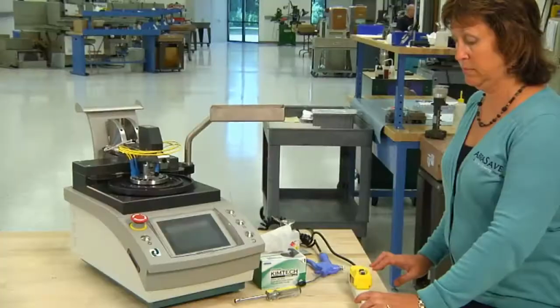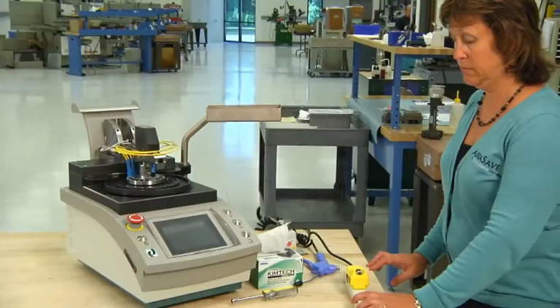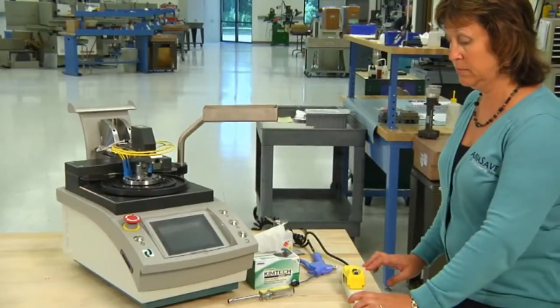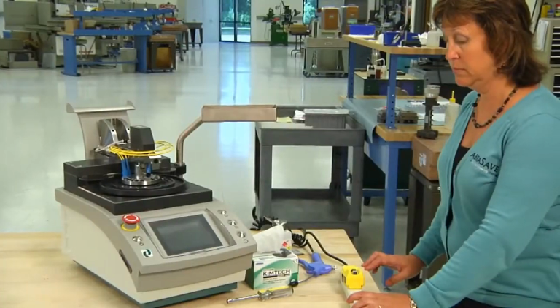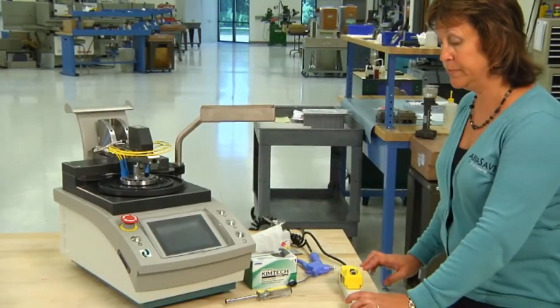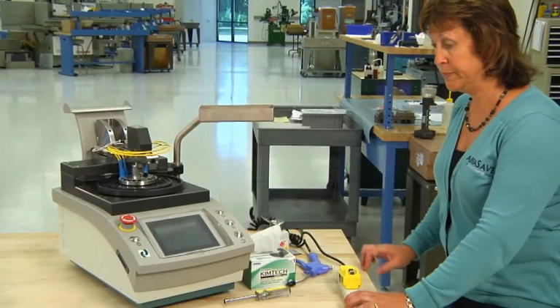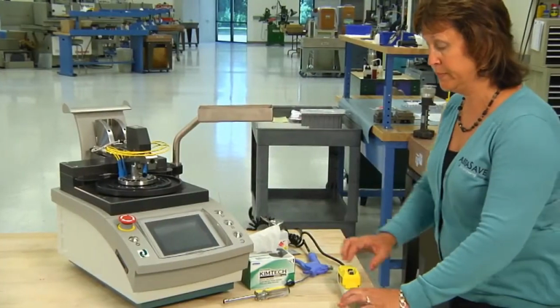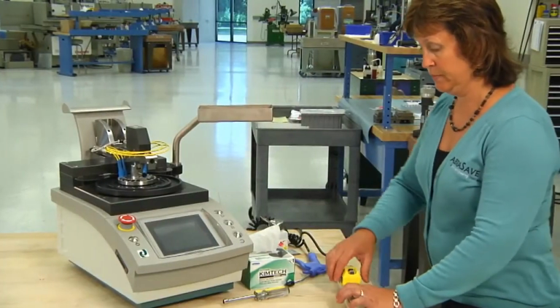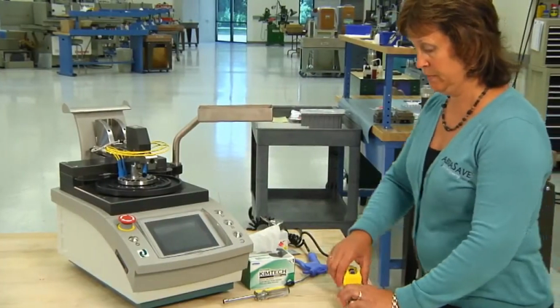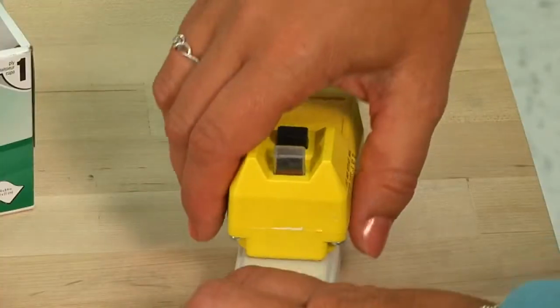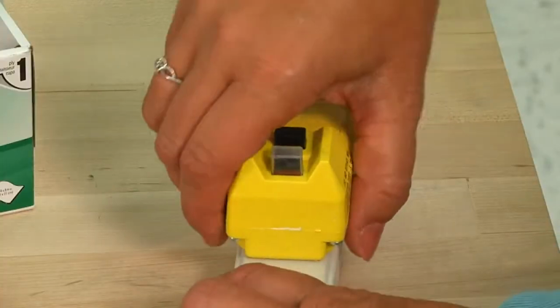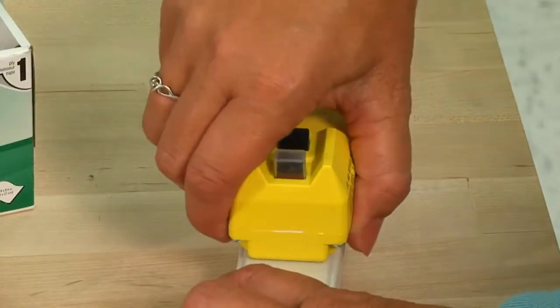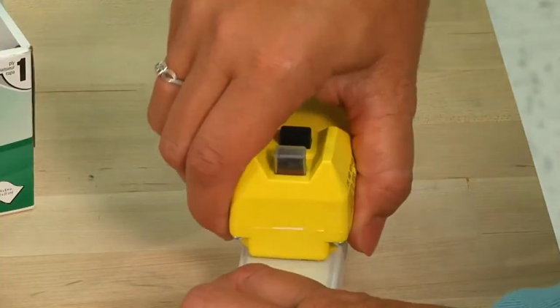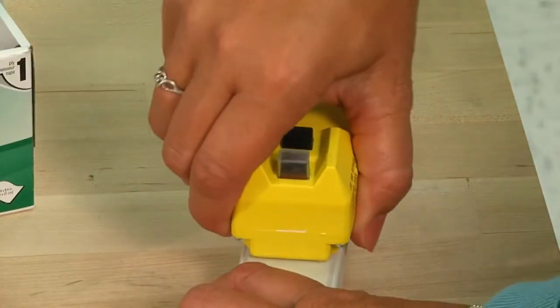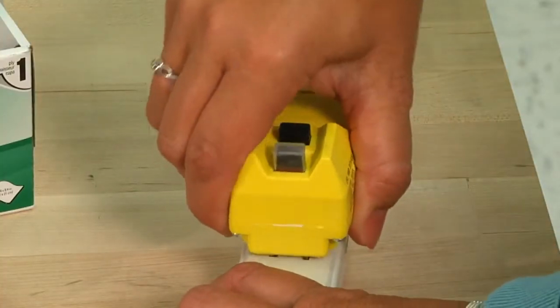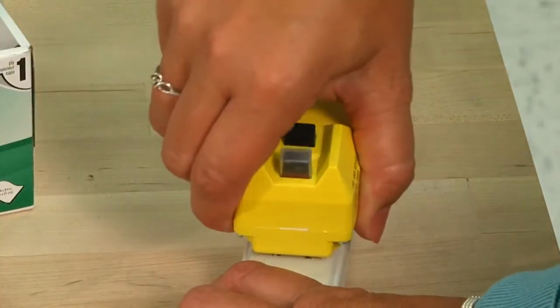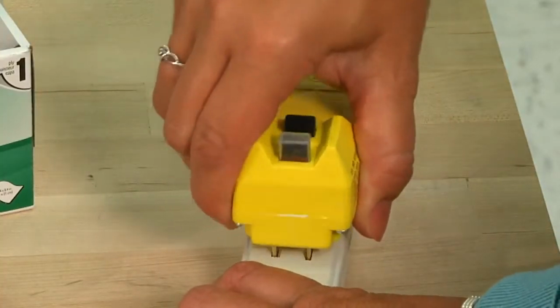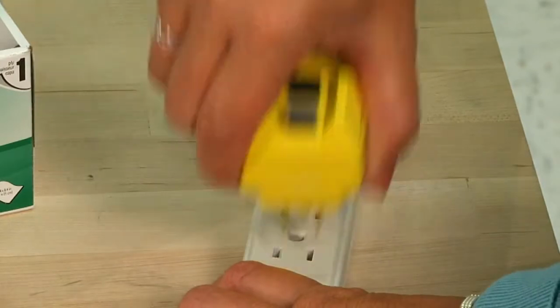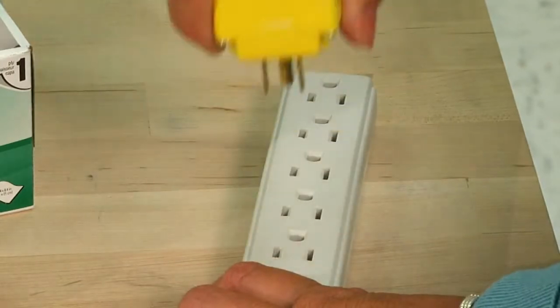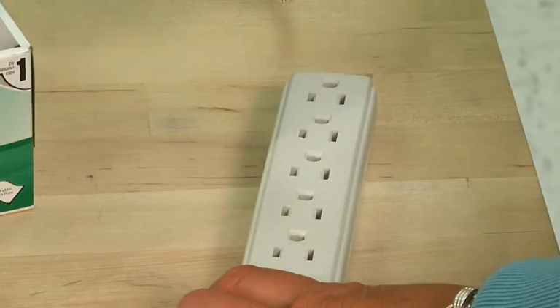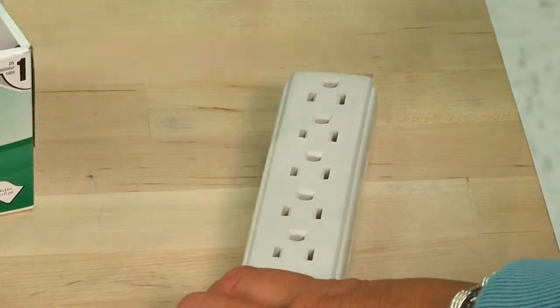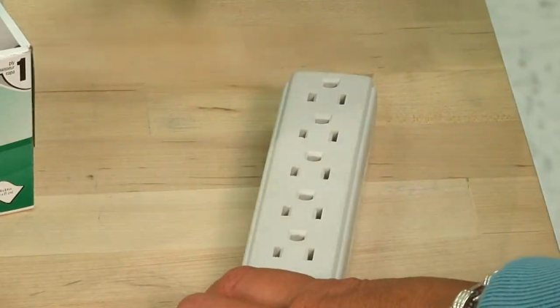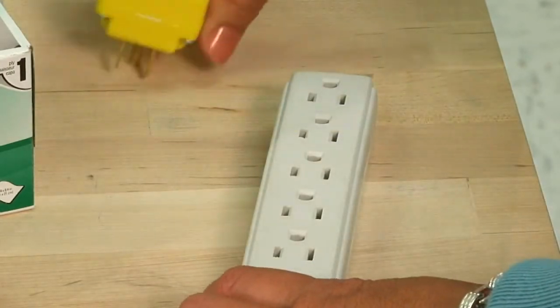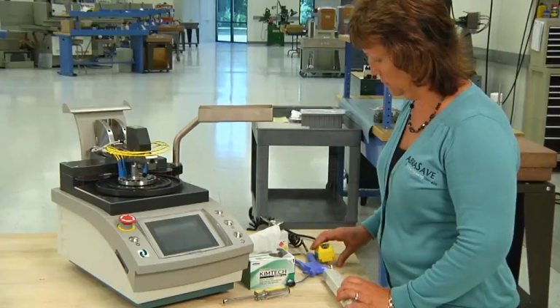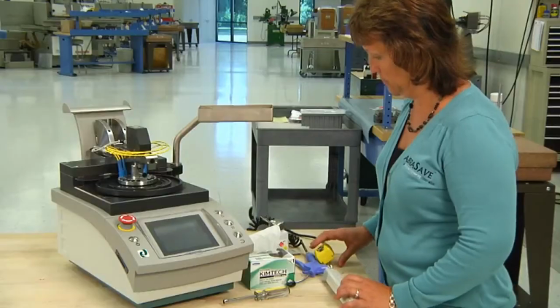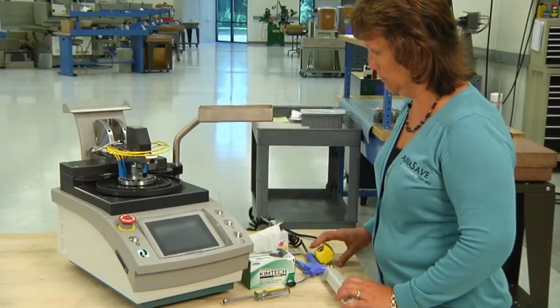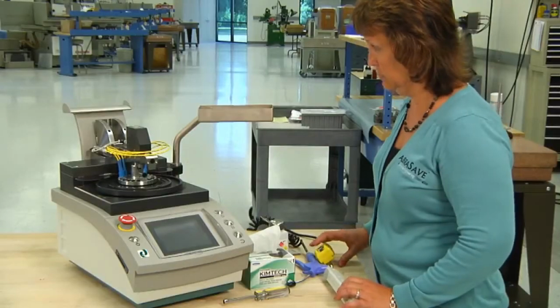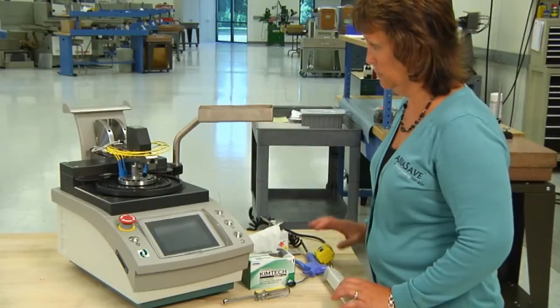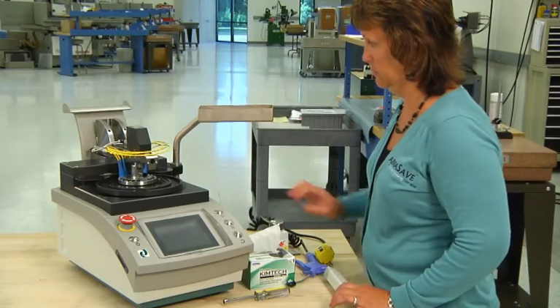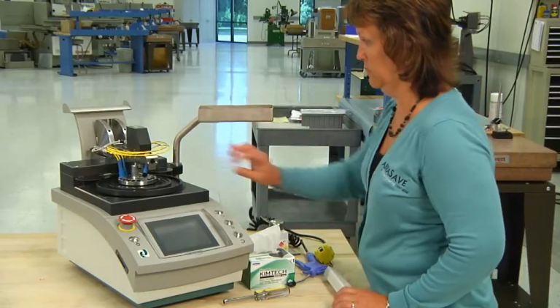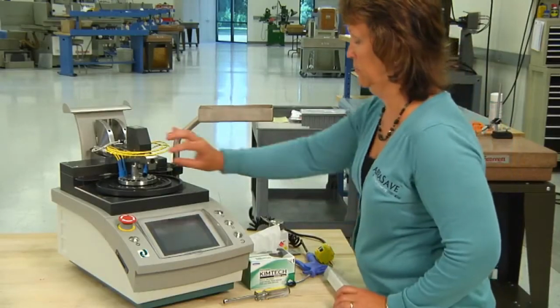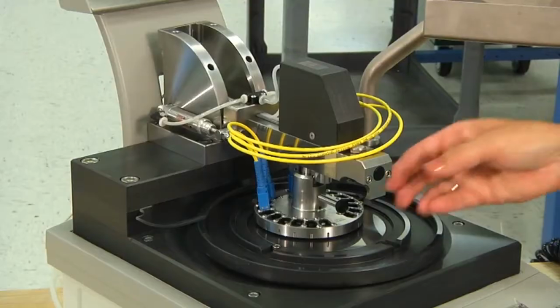Always disconnect the polishing machine from the power source before doing any maintenance work.